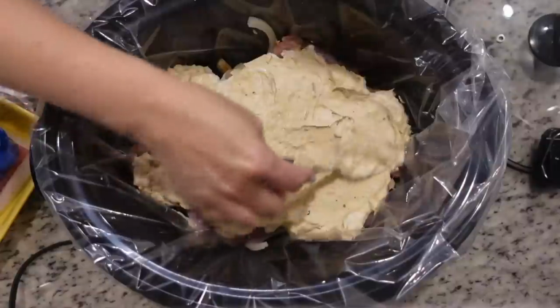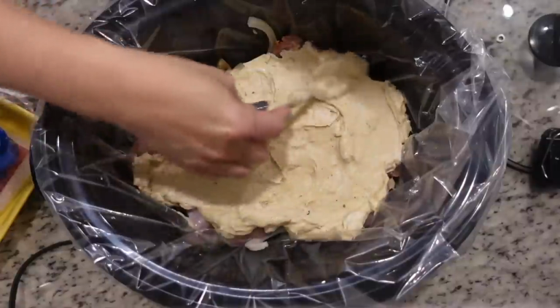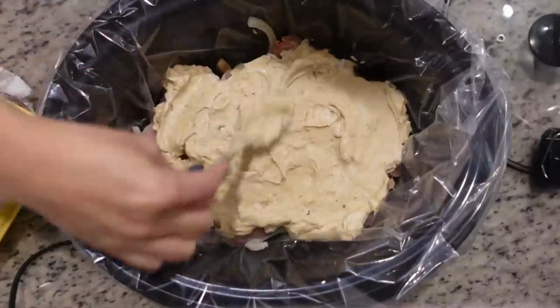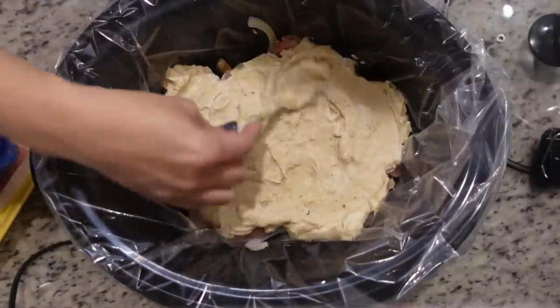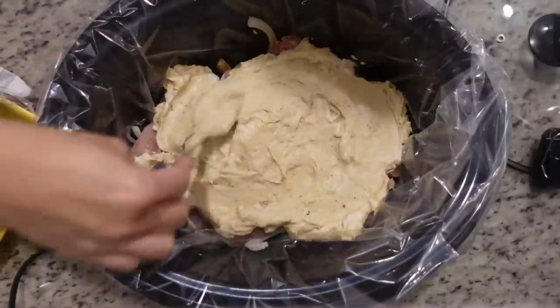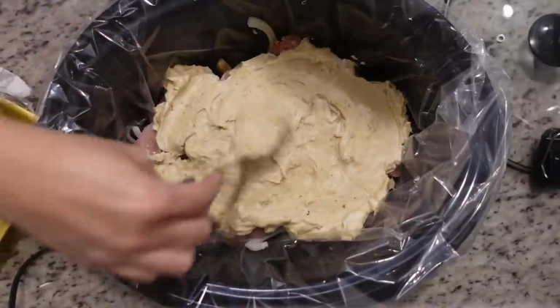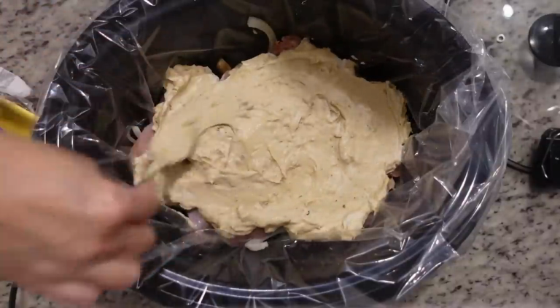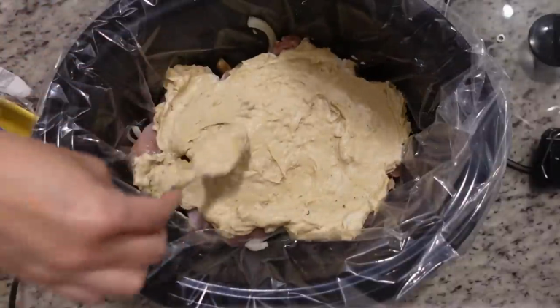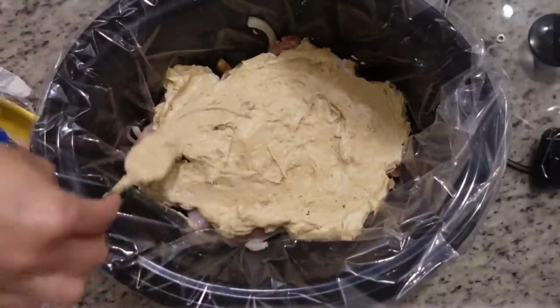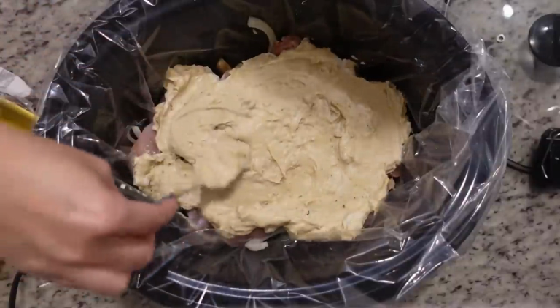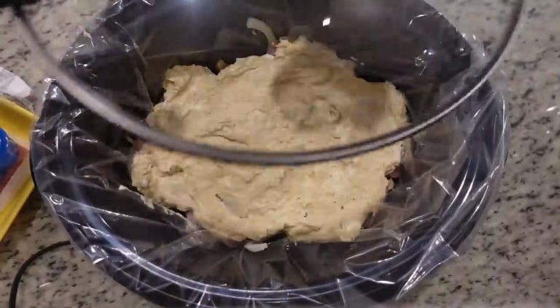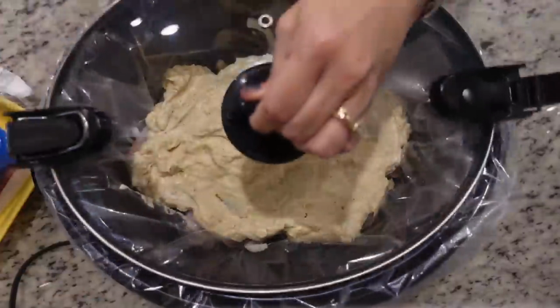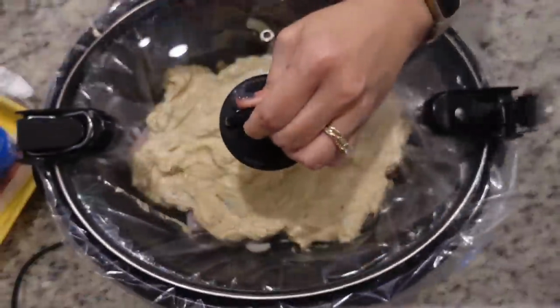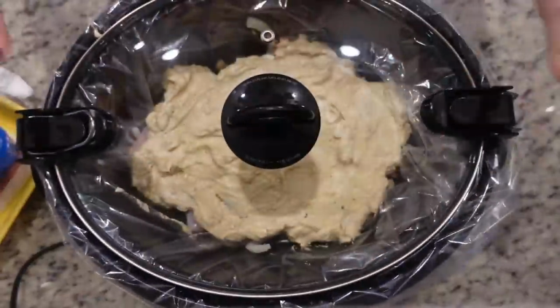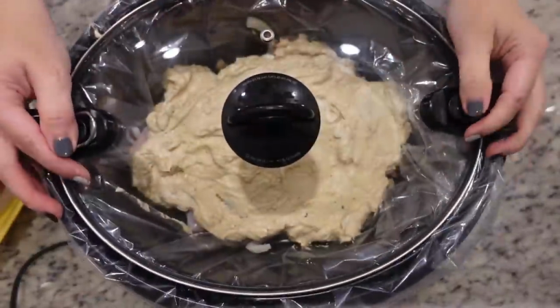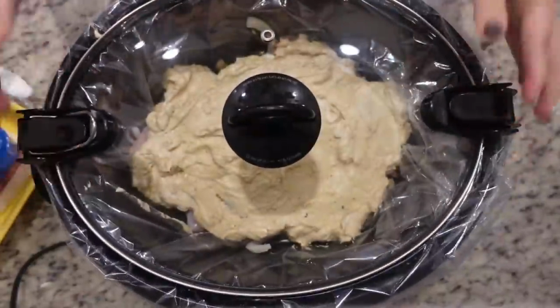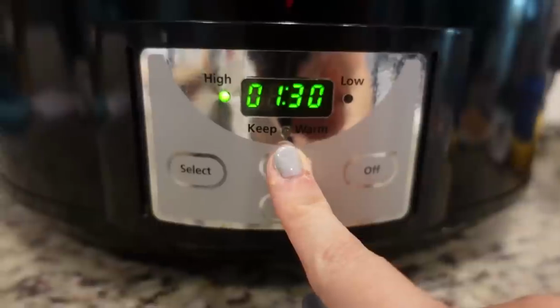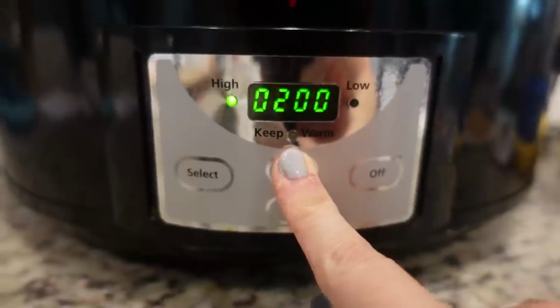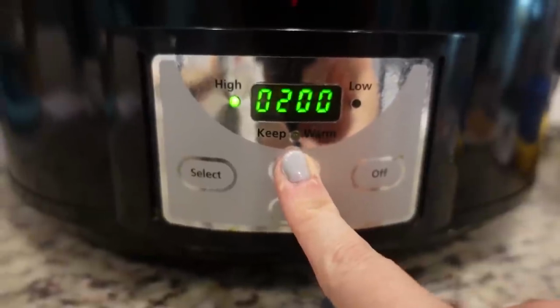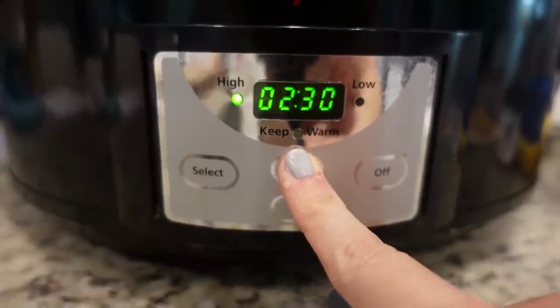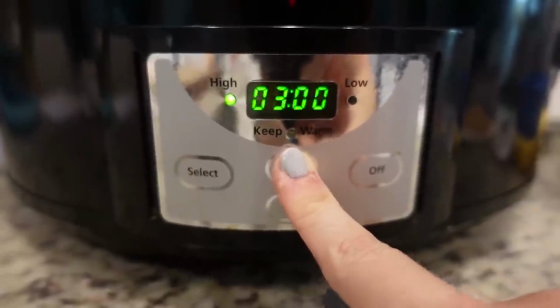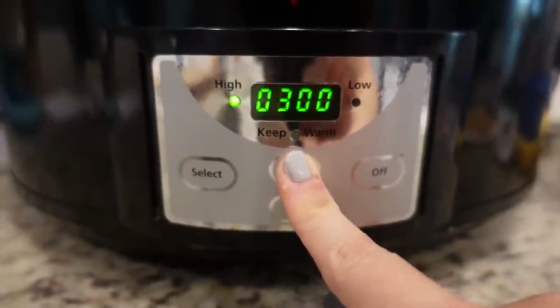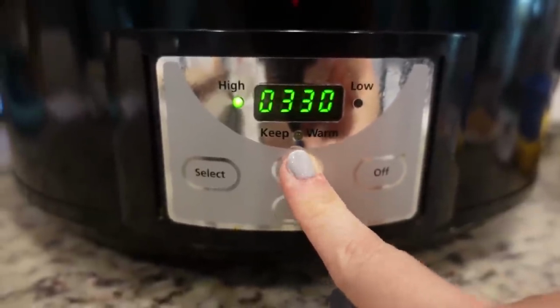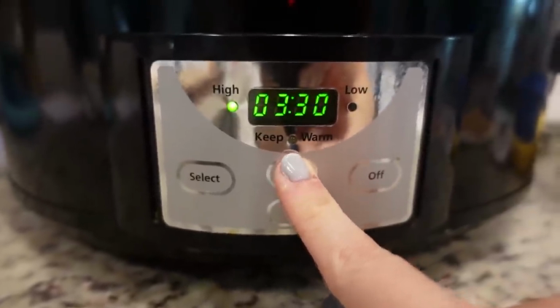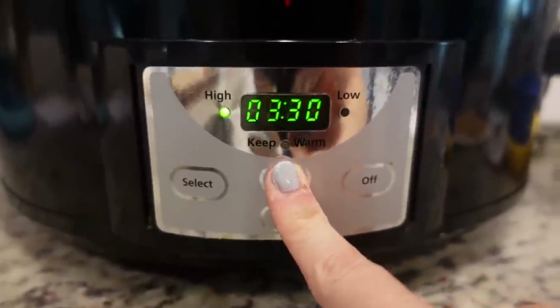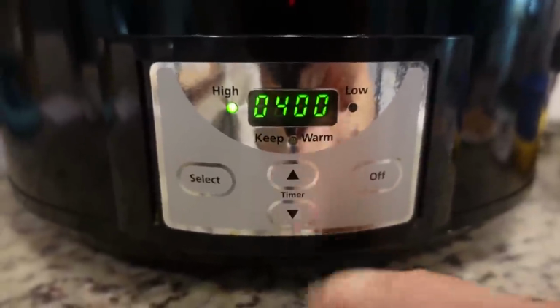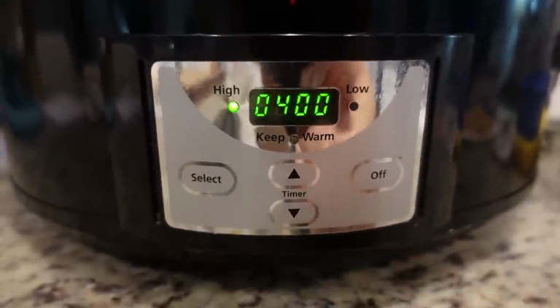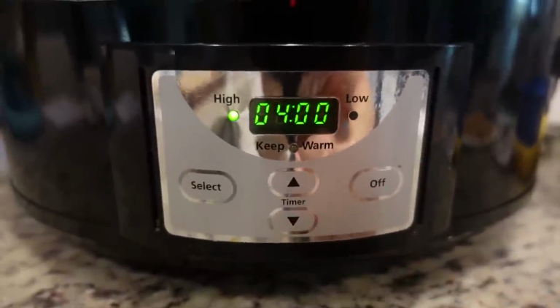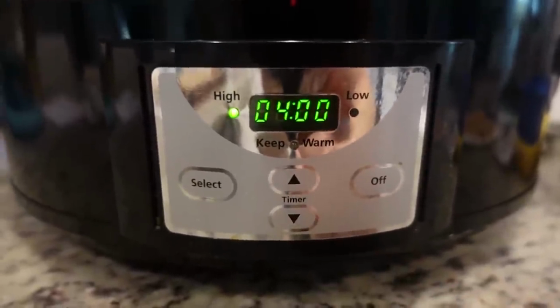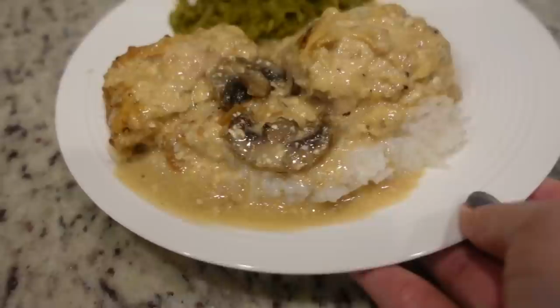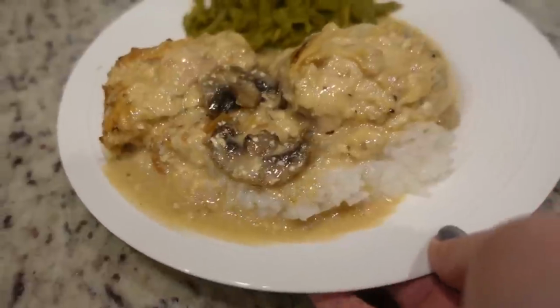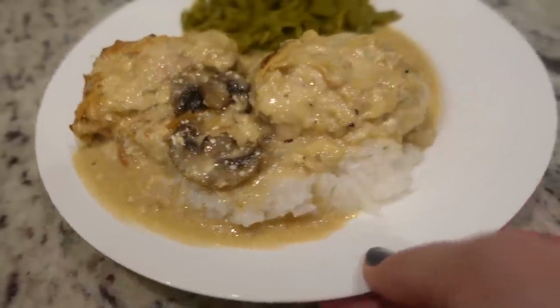This can cook on high for just a few hours or you can cook it low and slow all day. It is early afternoon so I'm going to be putting mine on high.